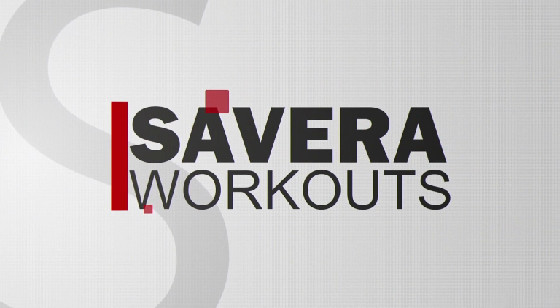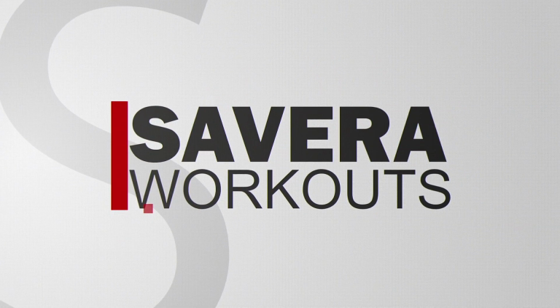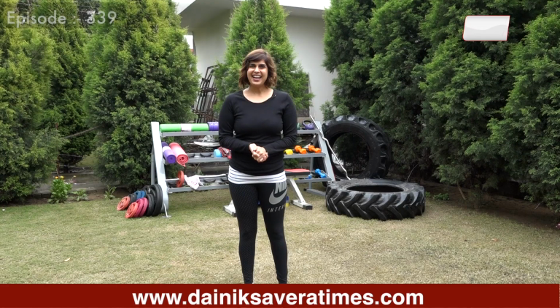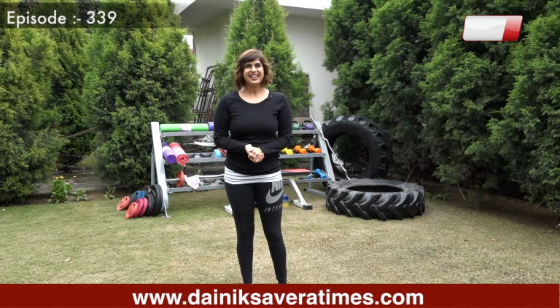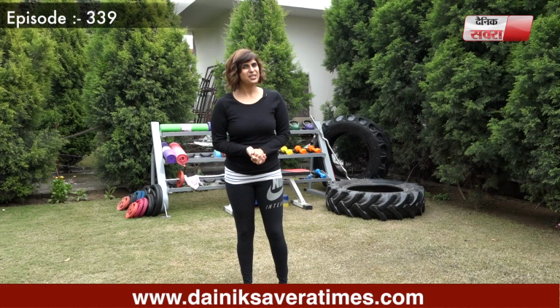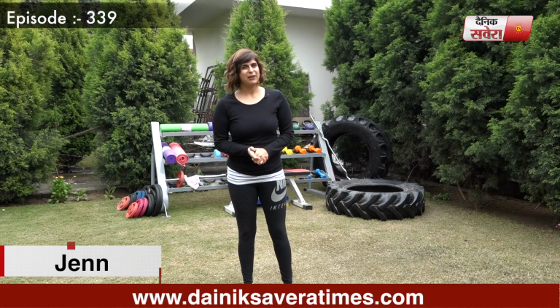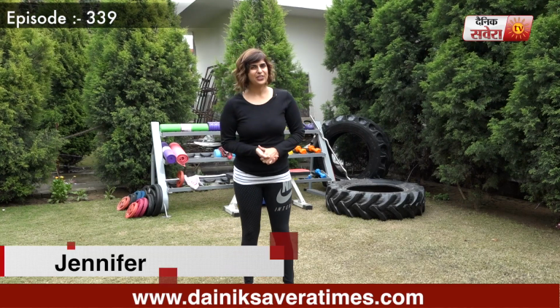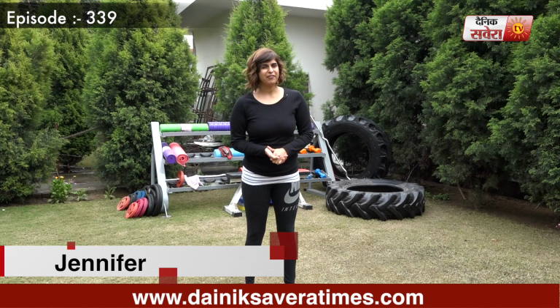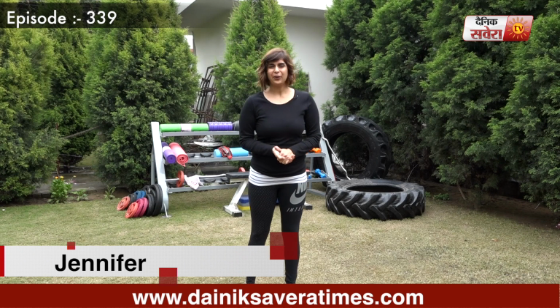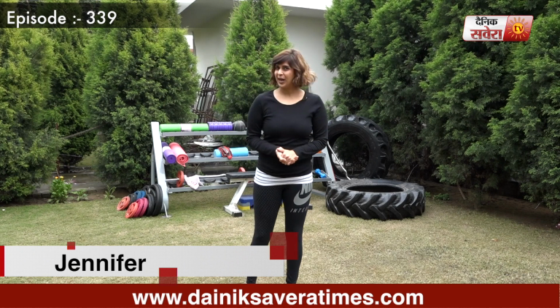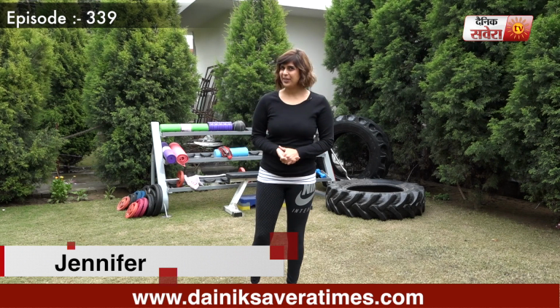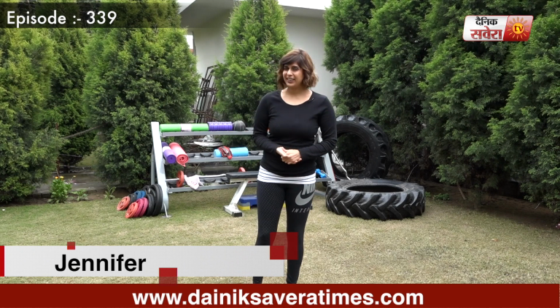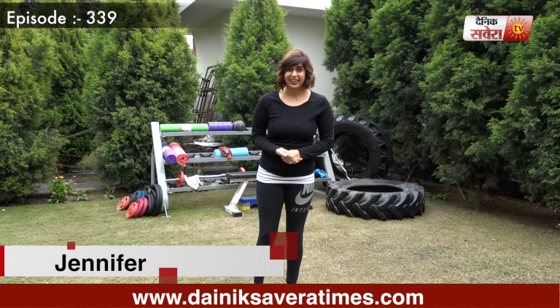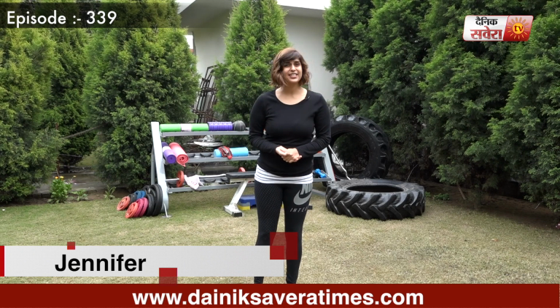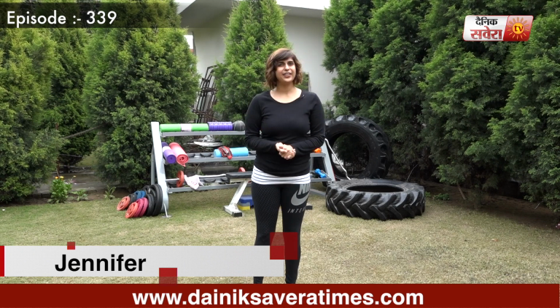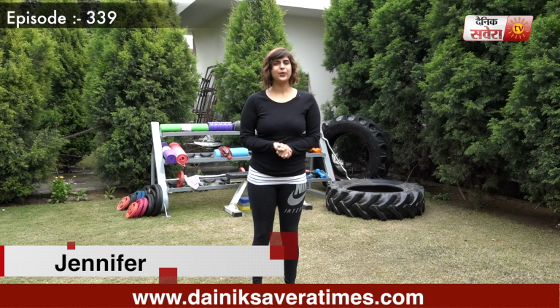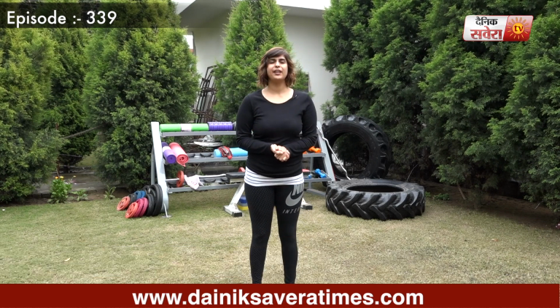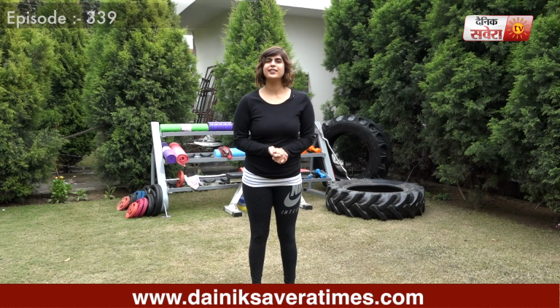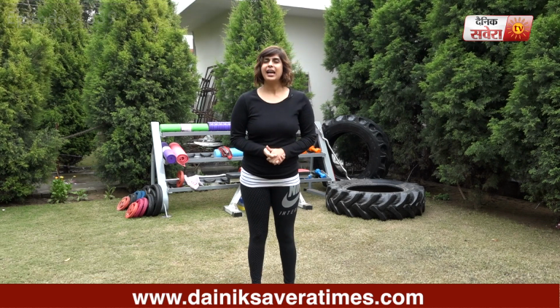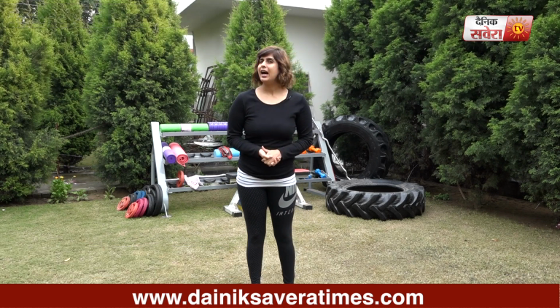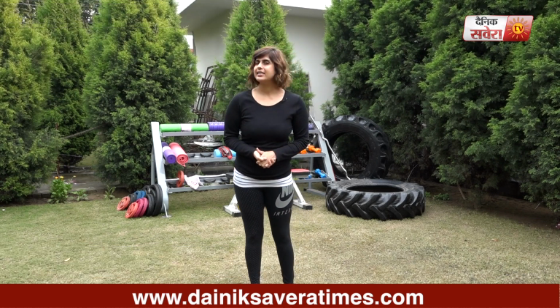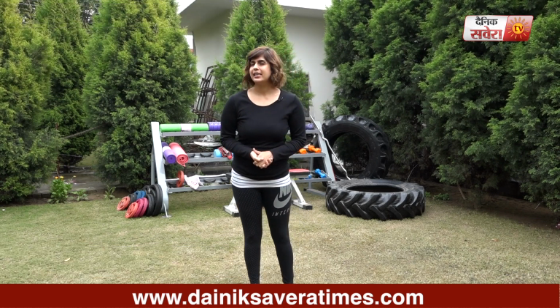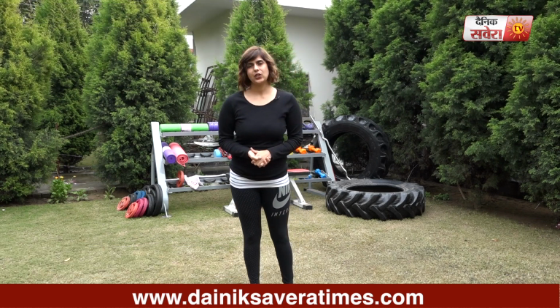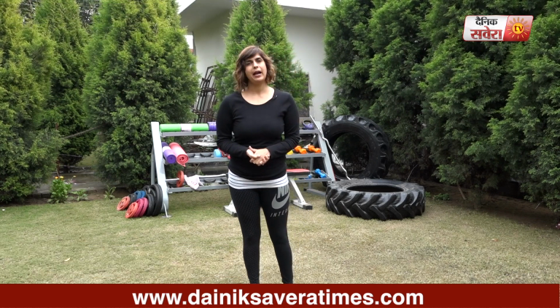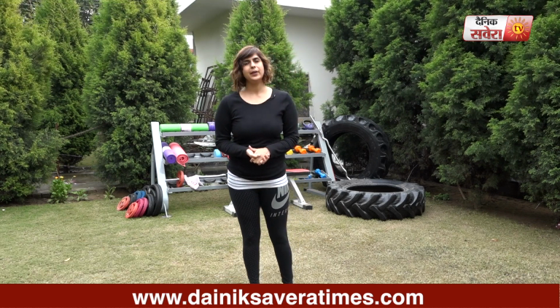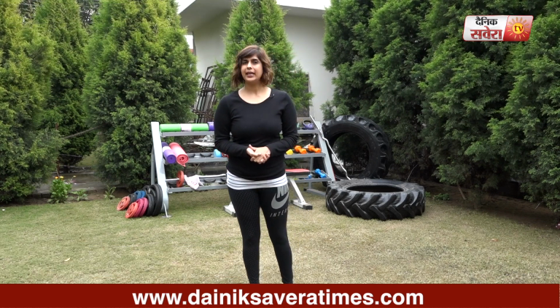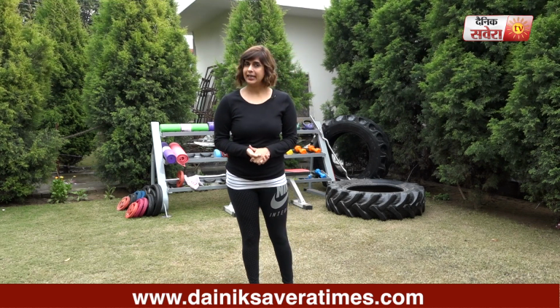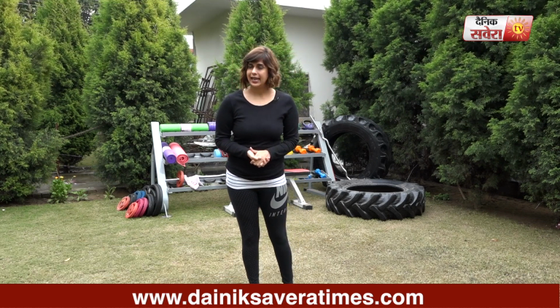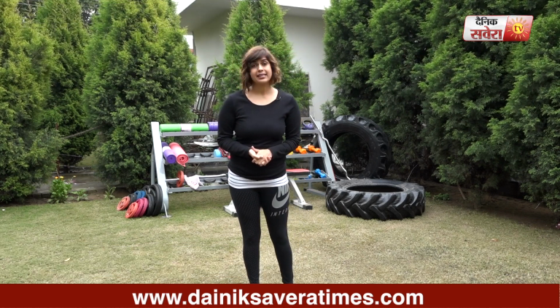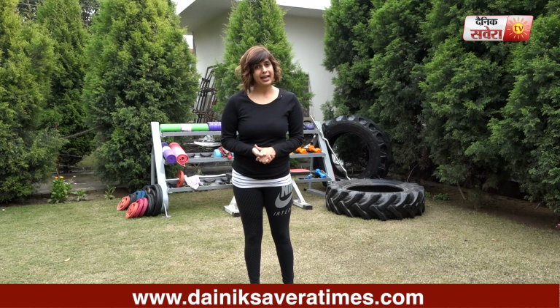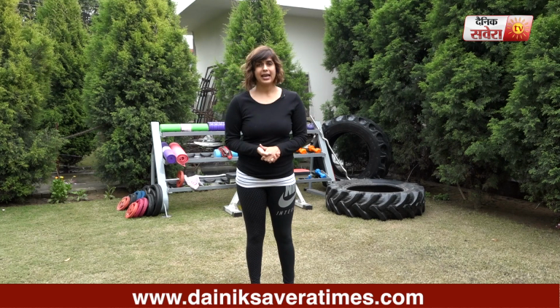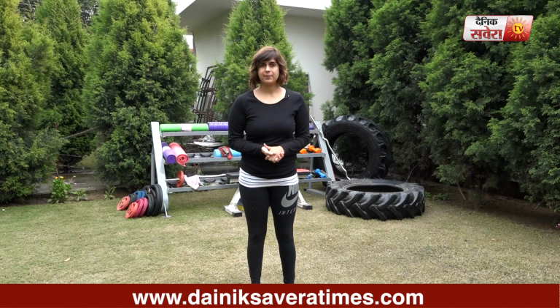Hi guys, I am Jennifer and you are watching Savera Workouts. In today's session, we will do Legs and Abs.